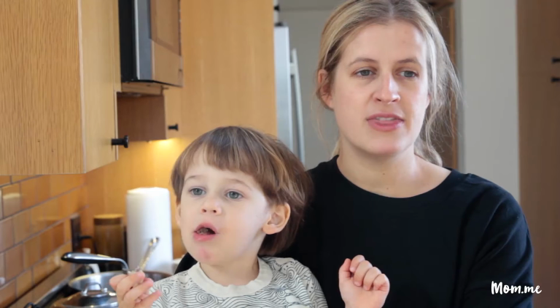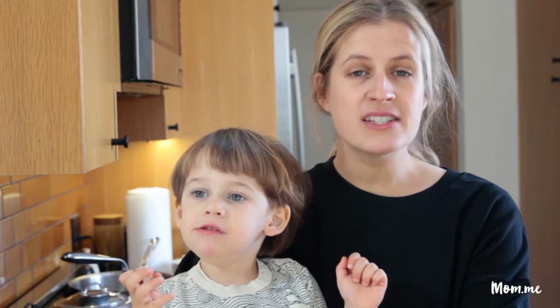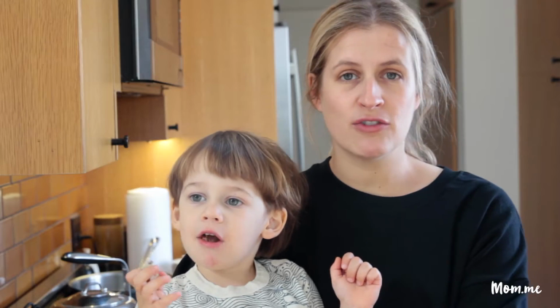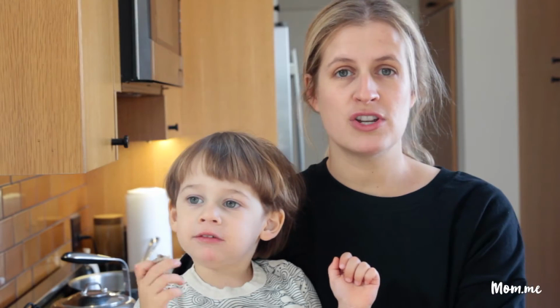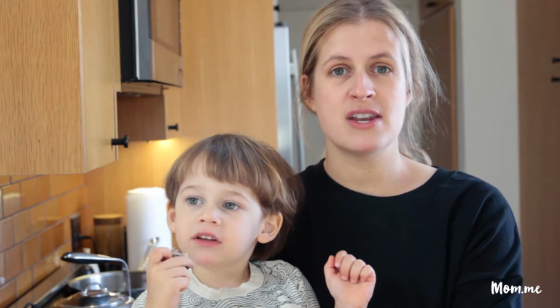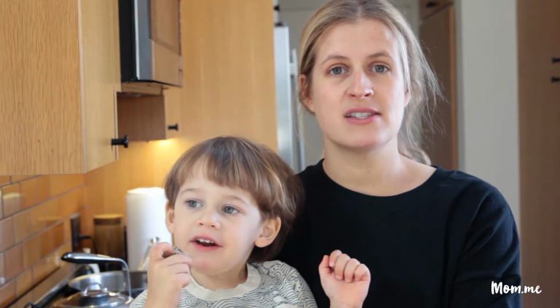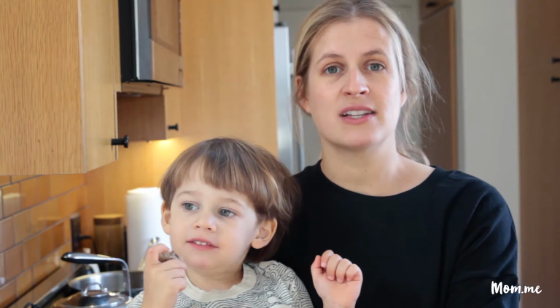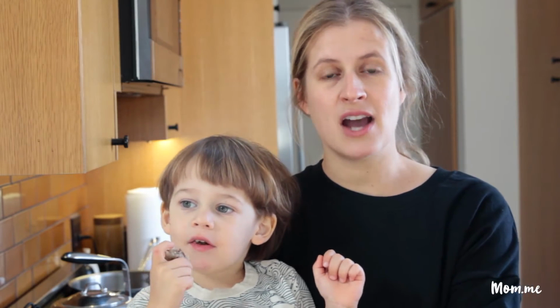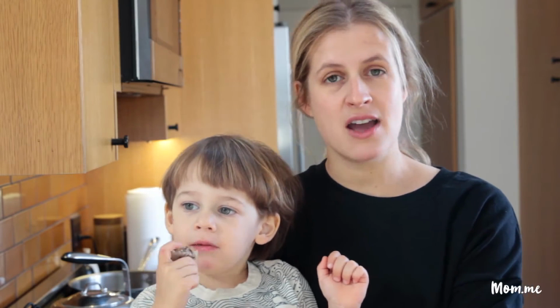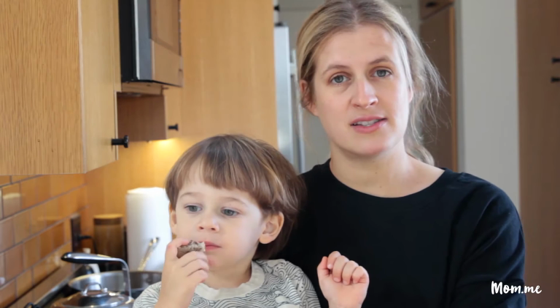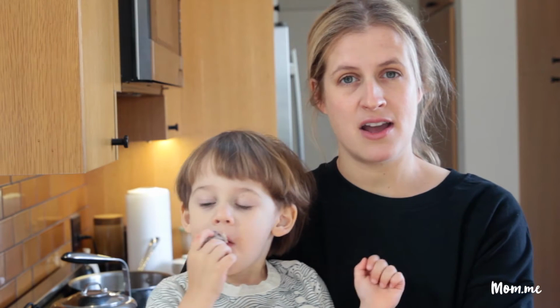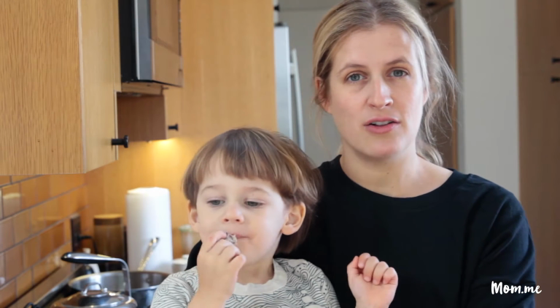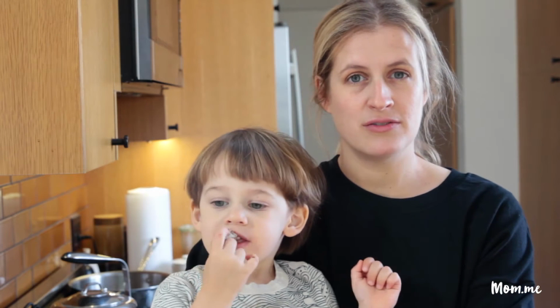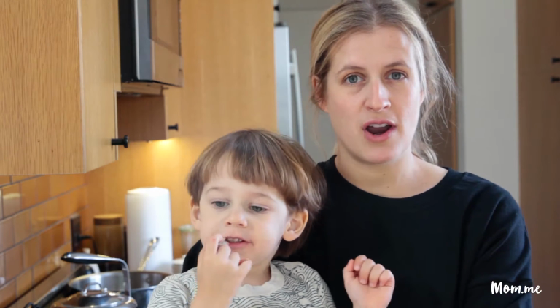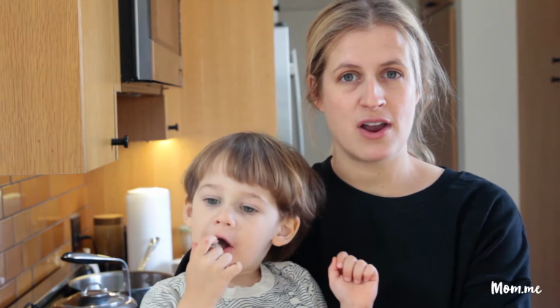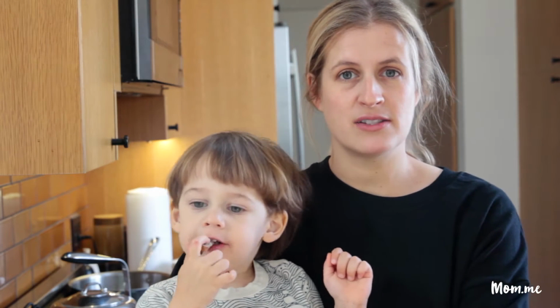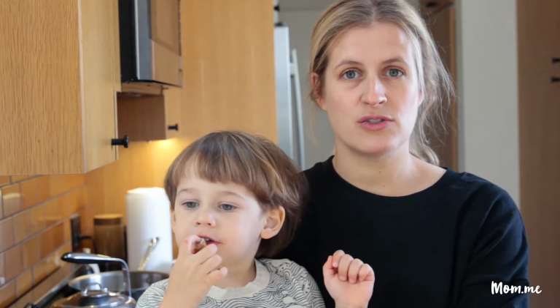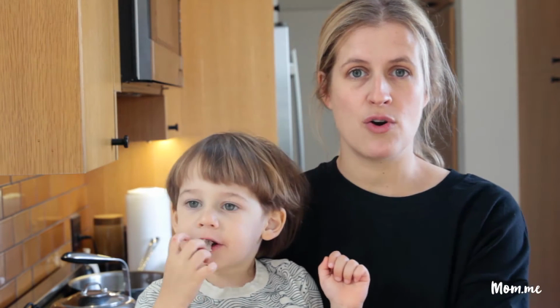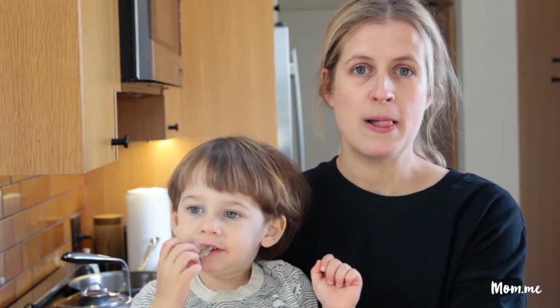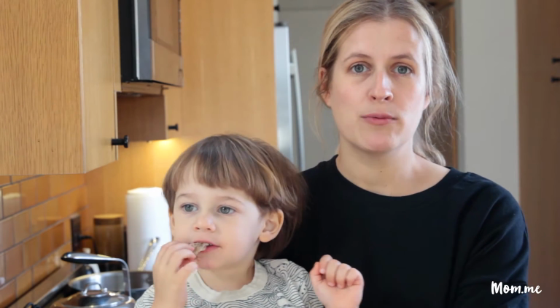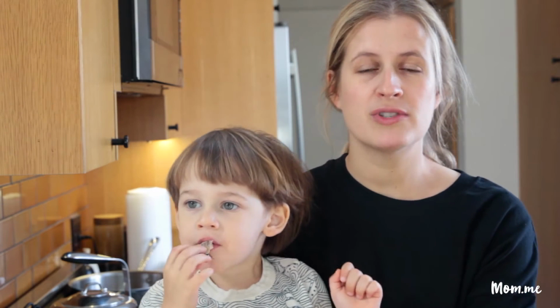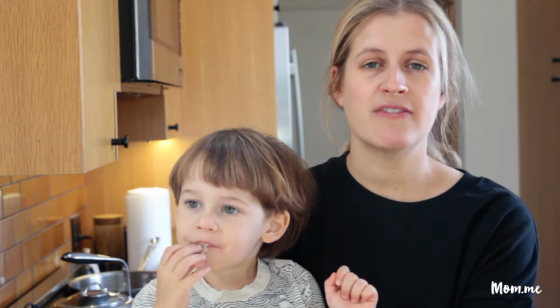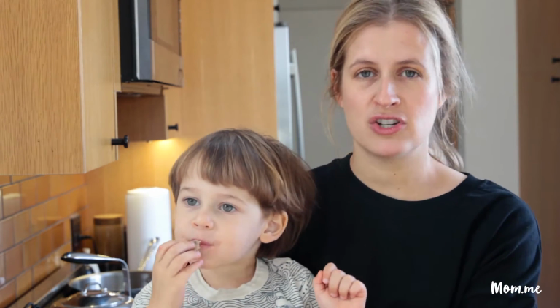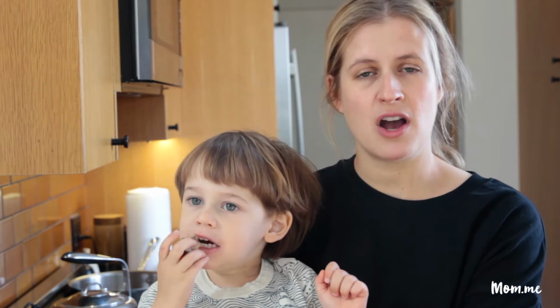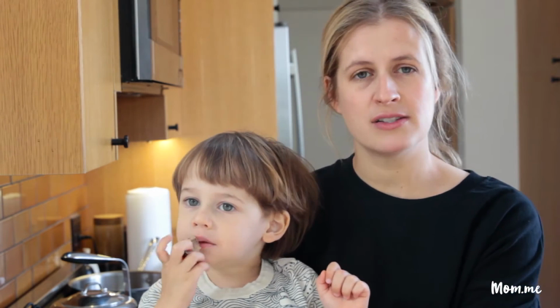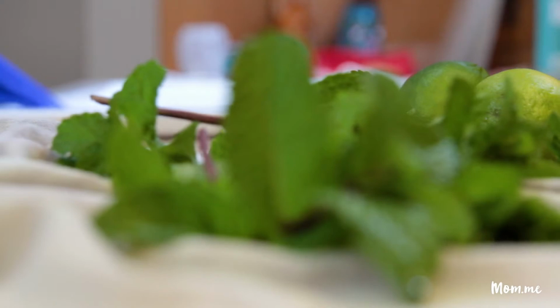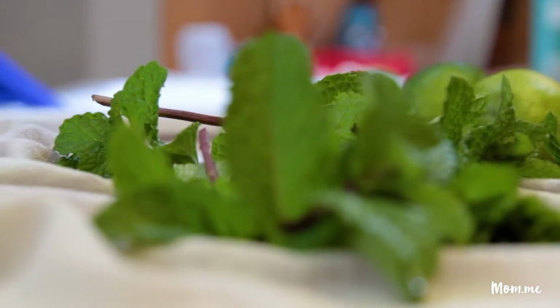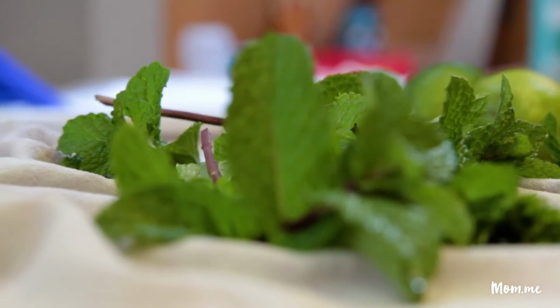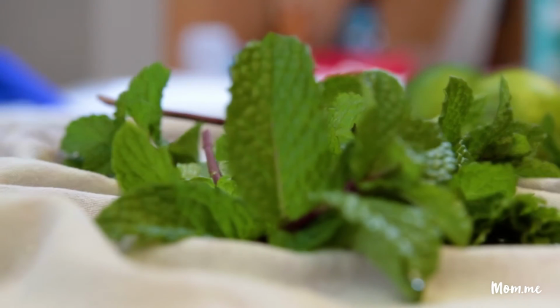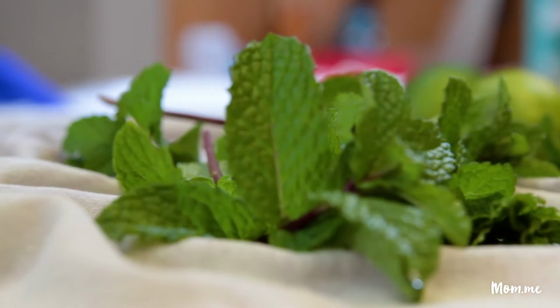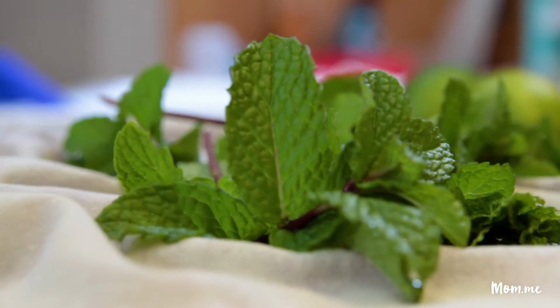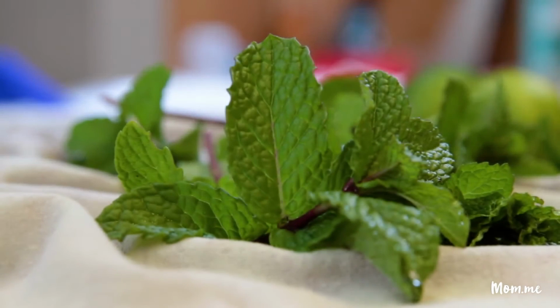This version is like a Thai style fried rice, so we're using fish sauce and finishing it with a lot of herbs.